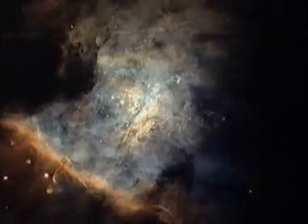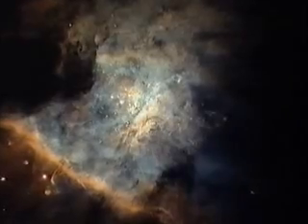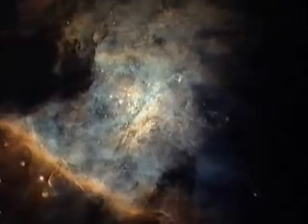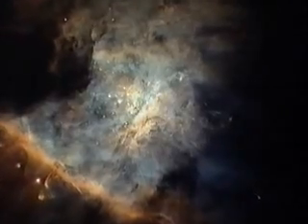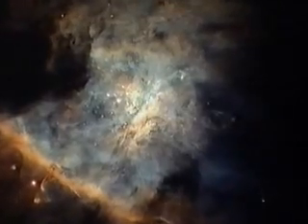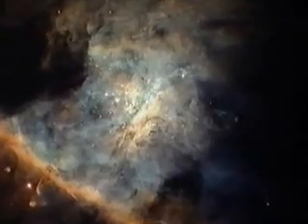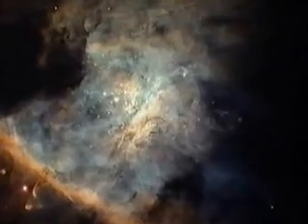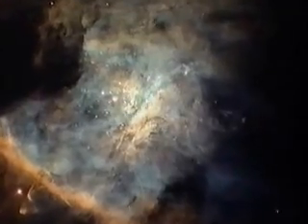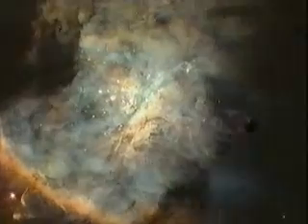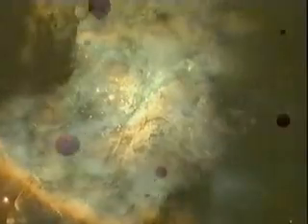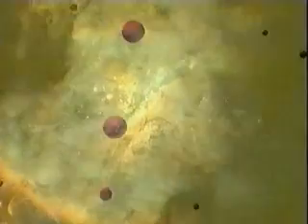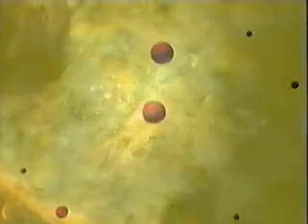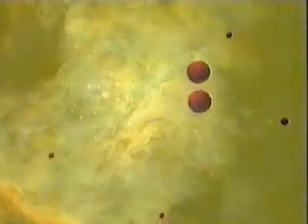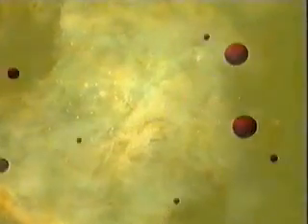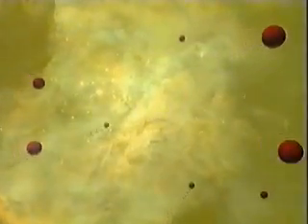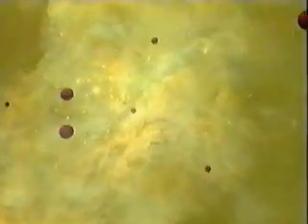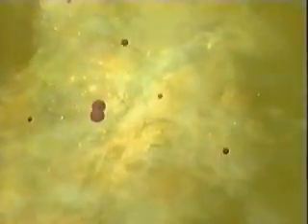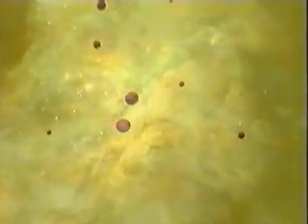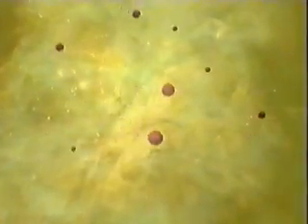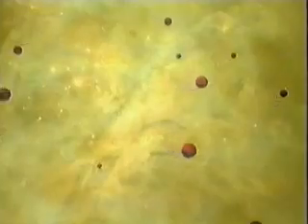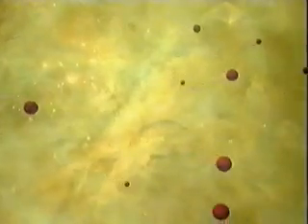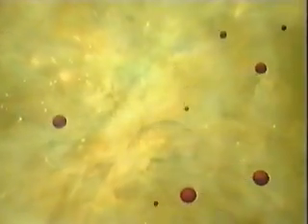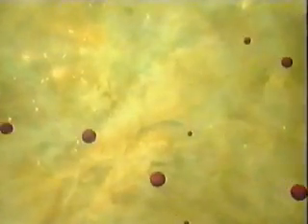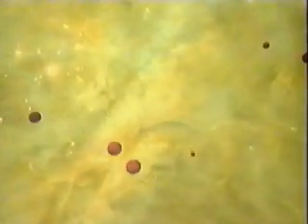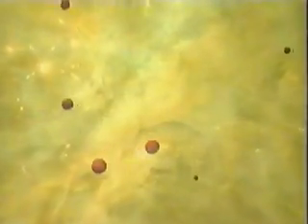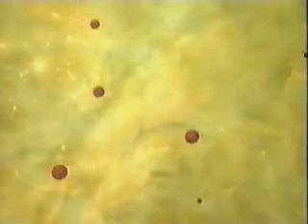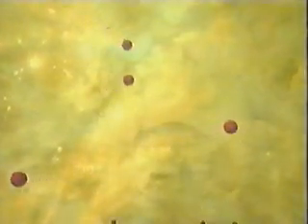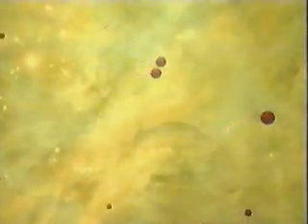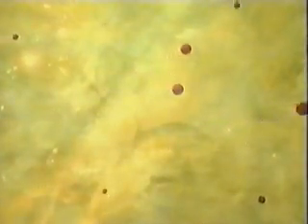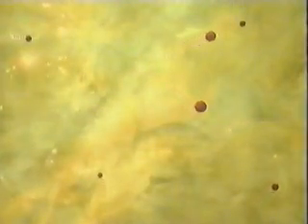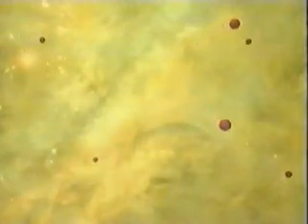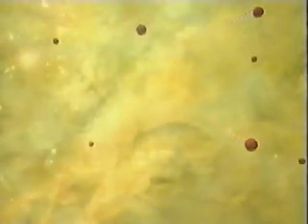Hydrogen is the simplest and most abundant element in the universe. It was the first element to be produced after the Big Bang.